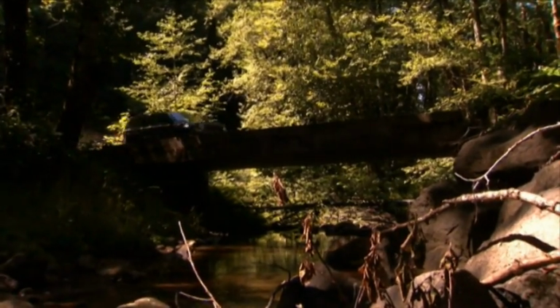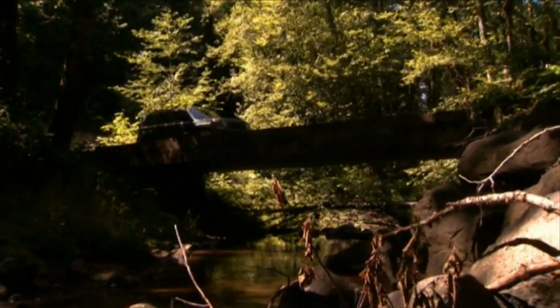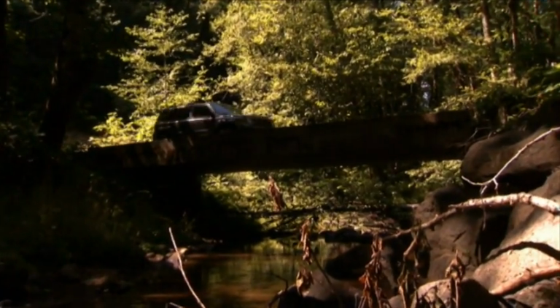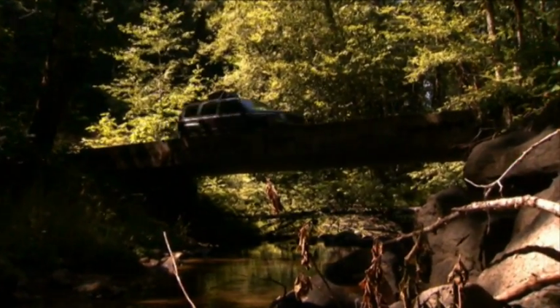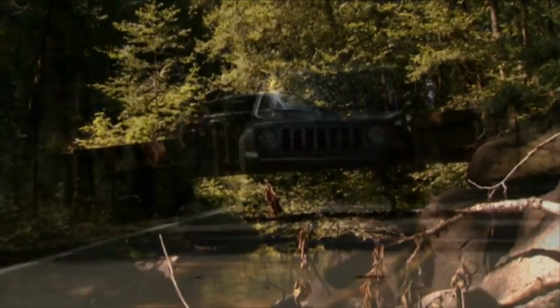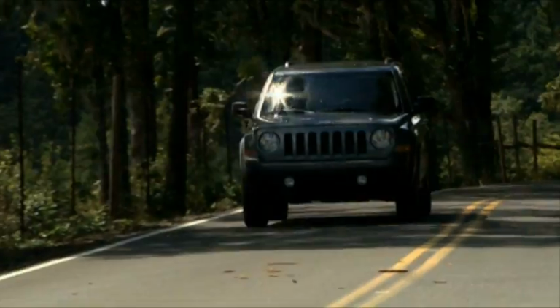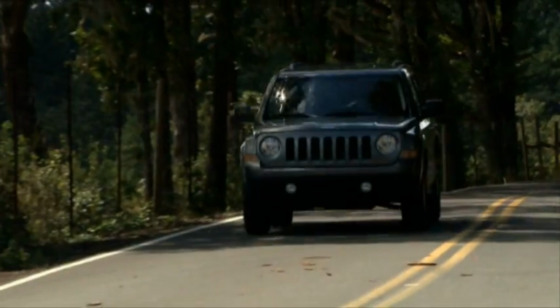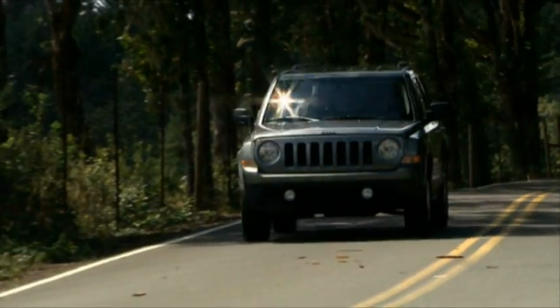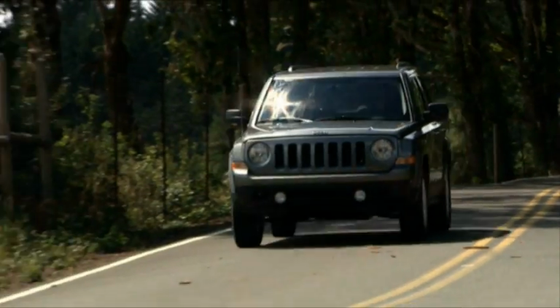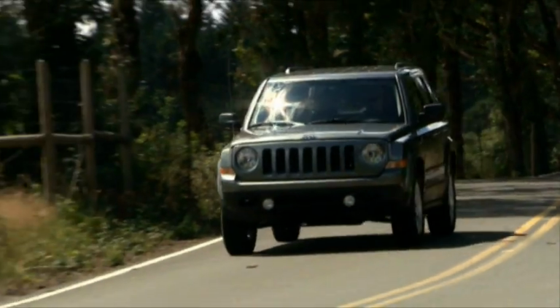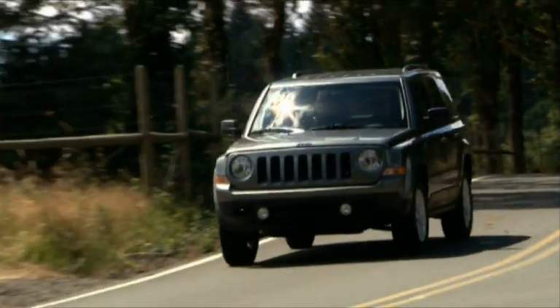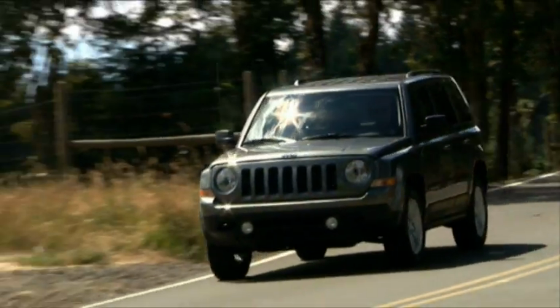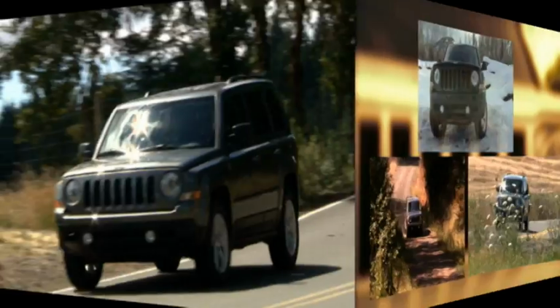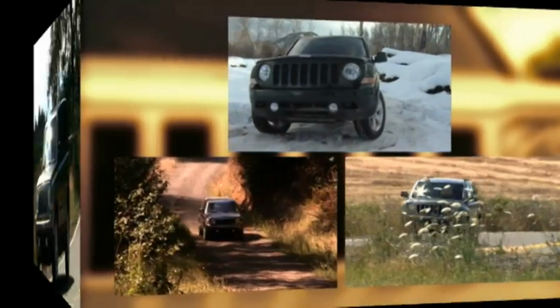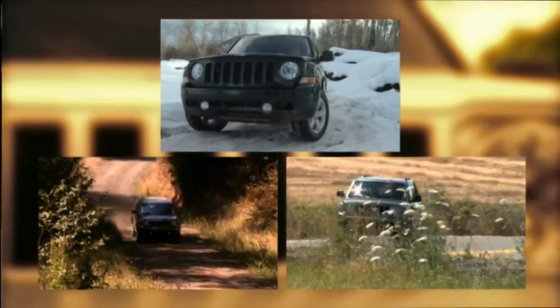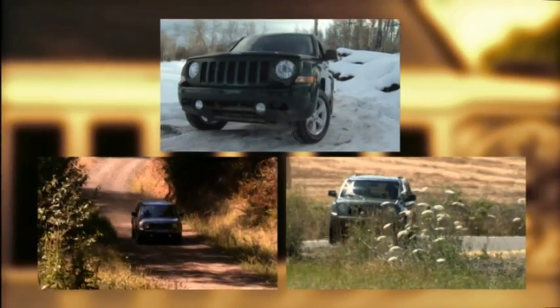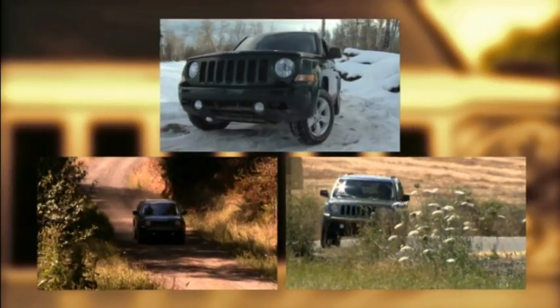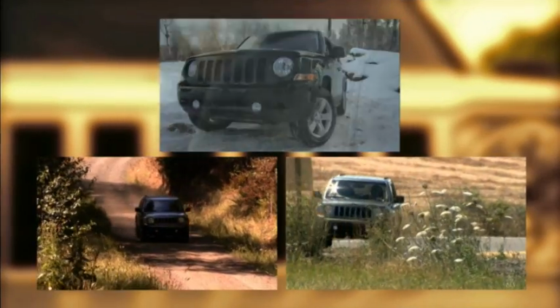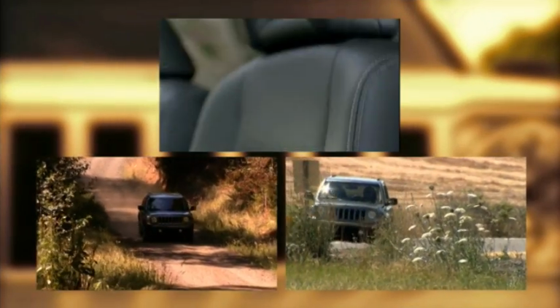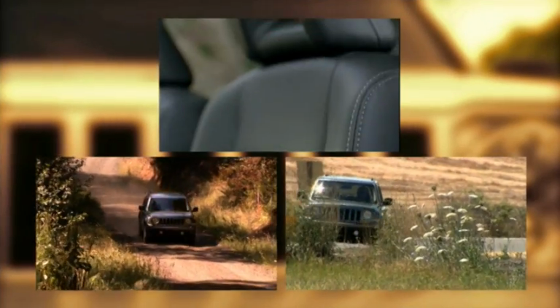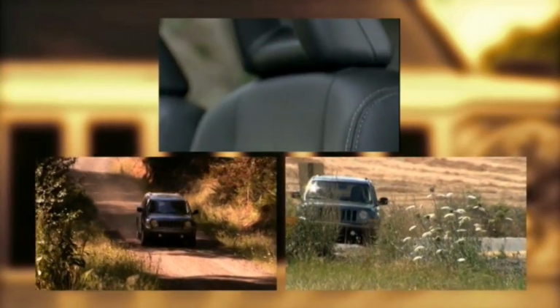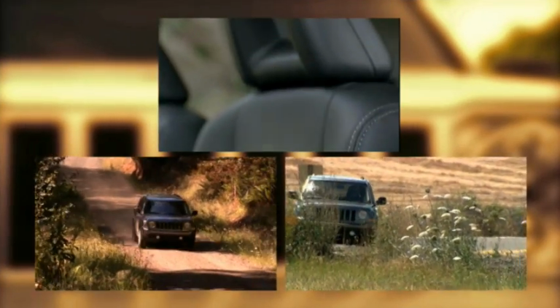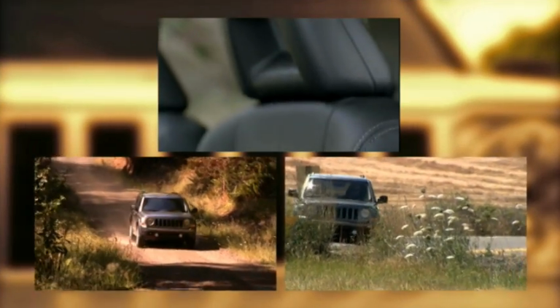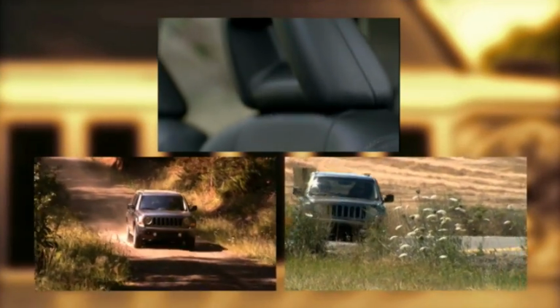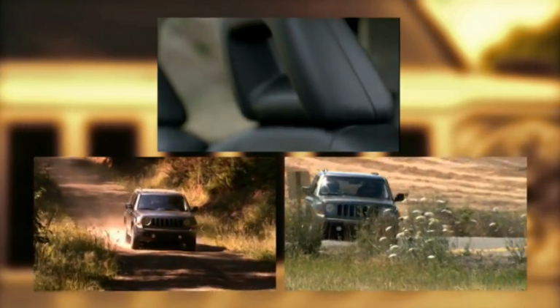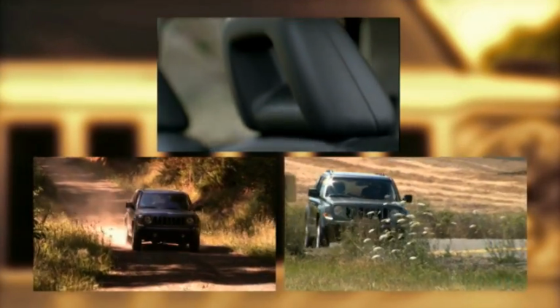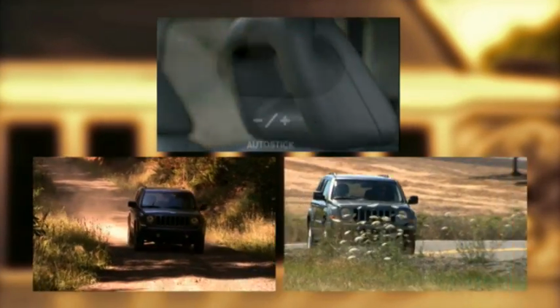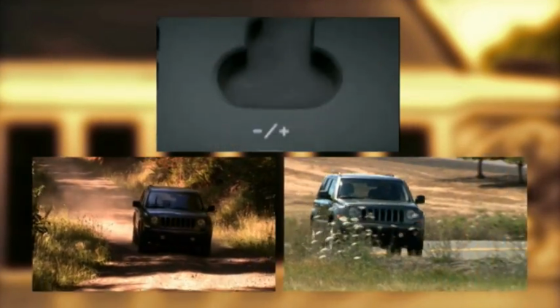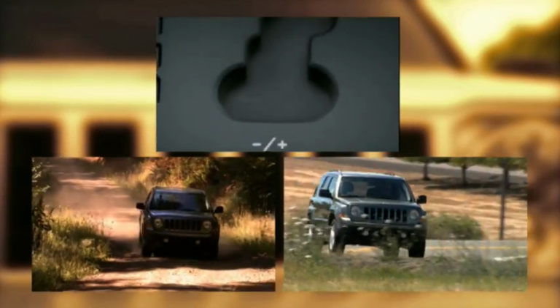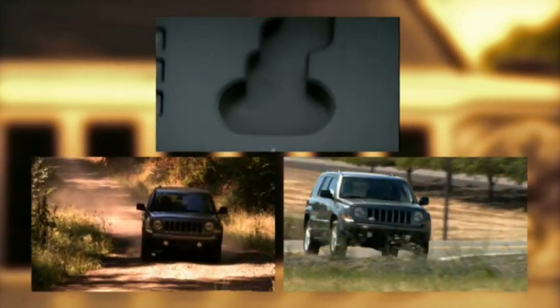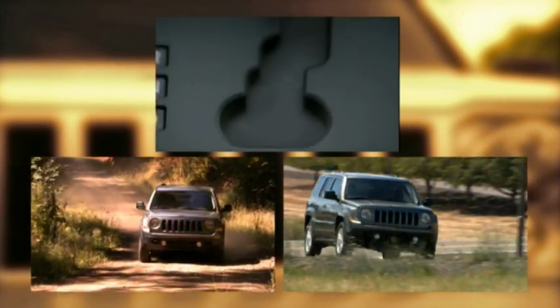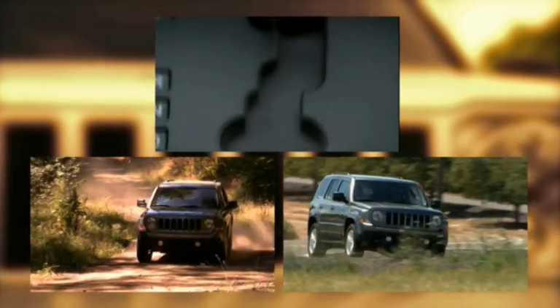This video is designed to help you quickly get to know some of the key features and trail-rated capabilities your new Jeep Patriot is equipped with.